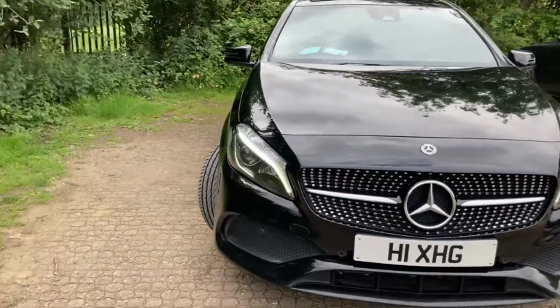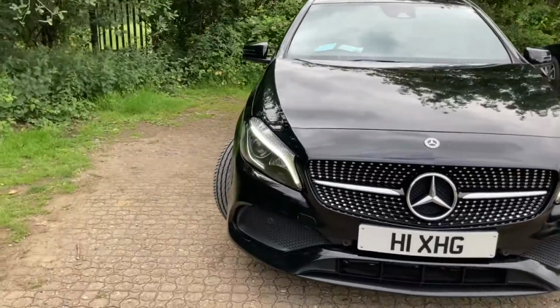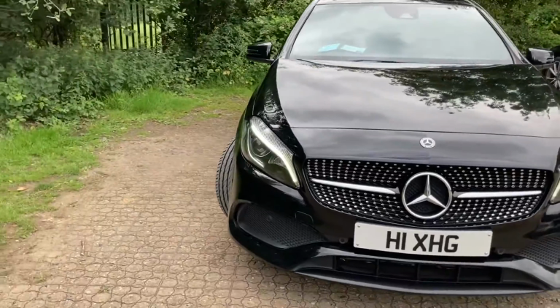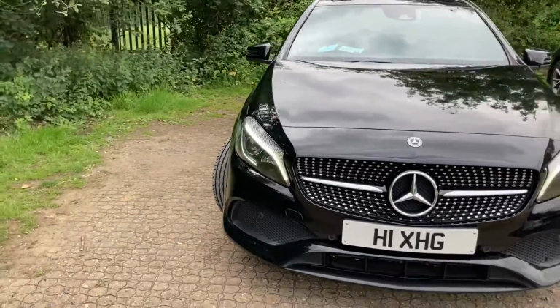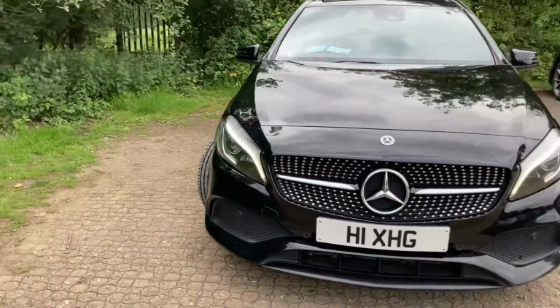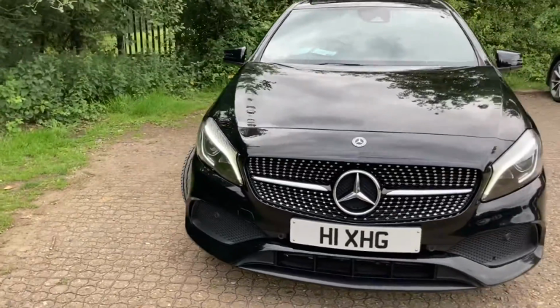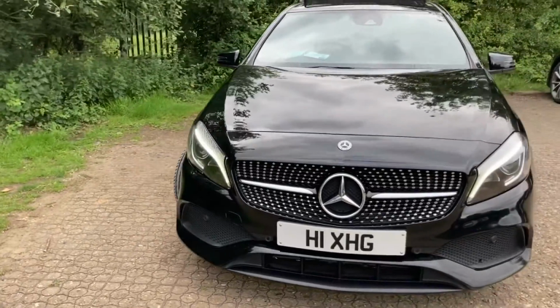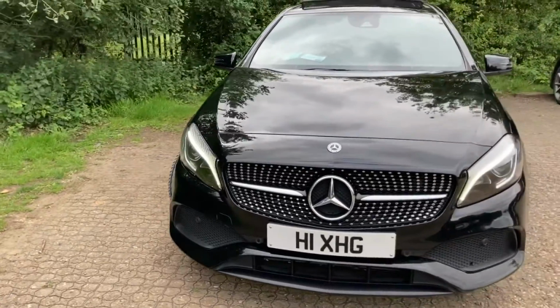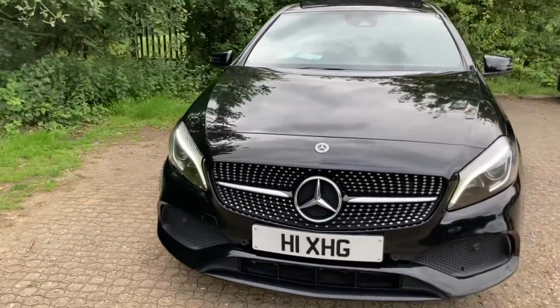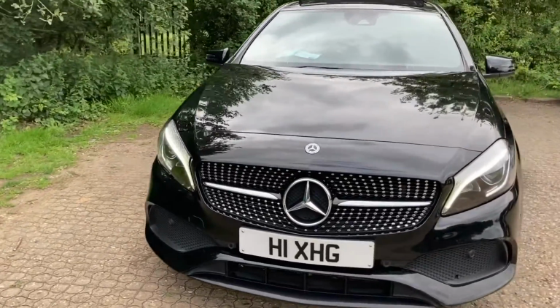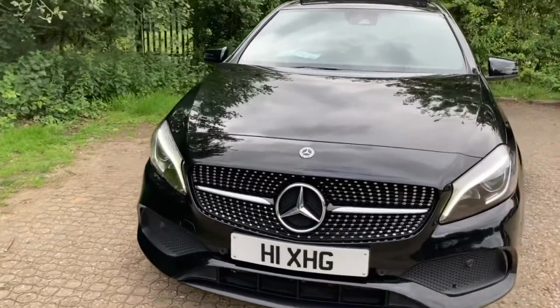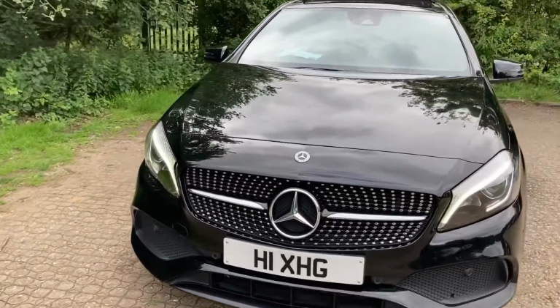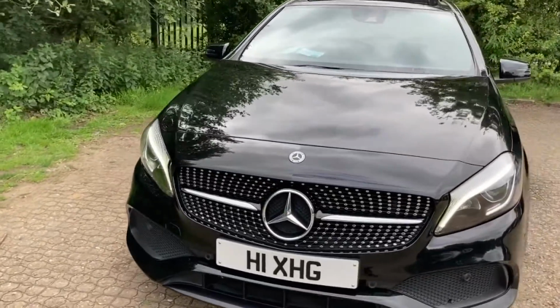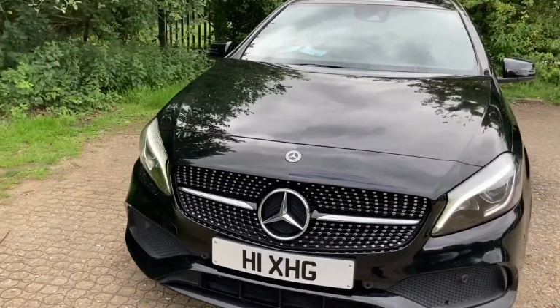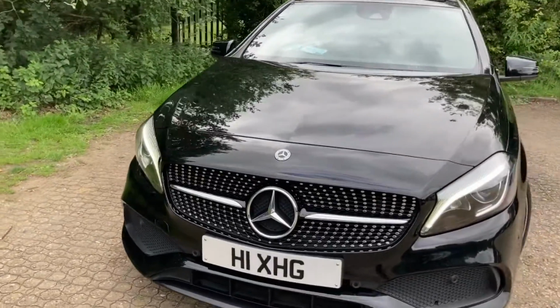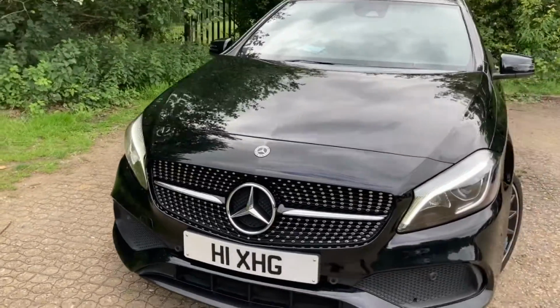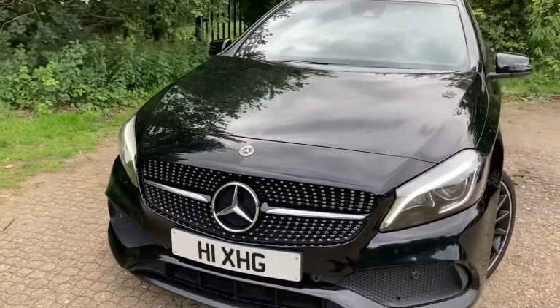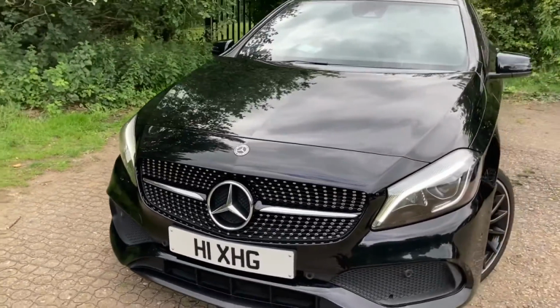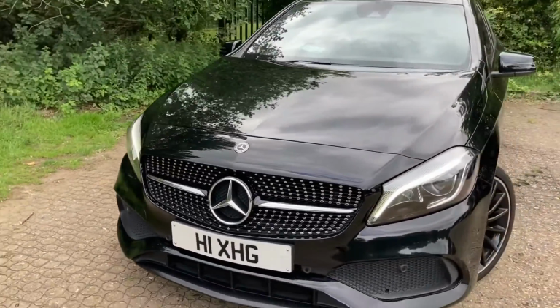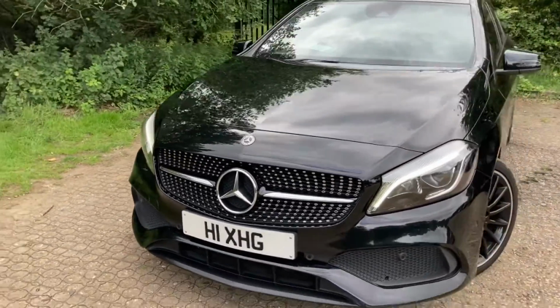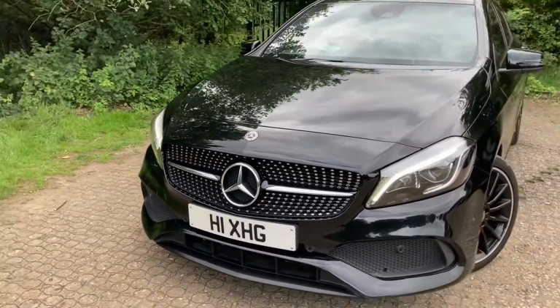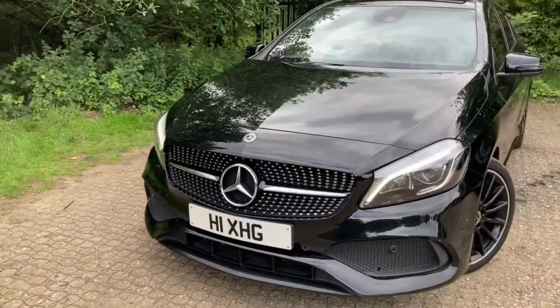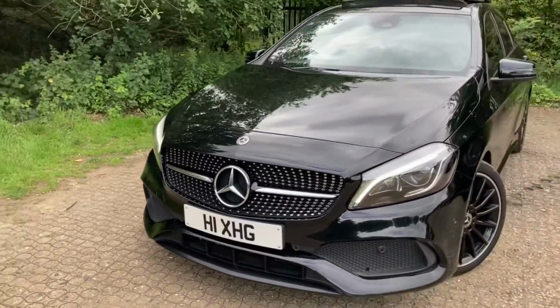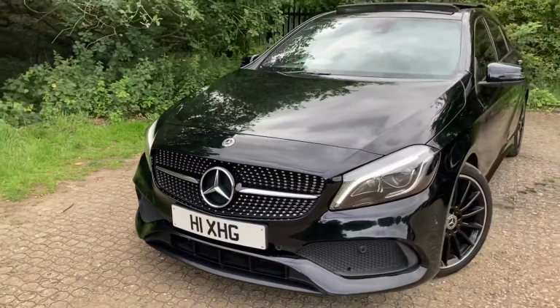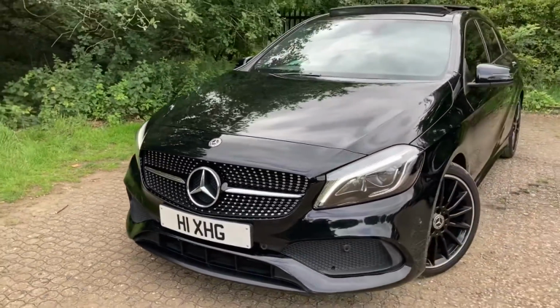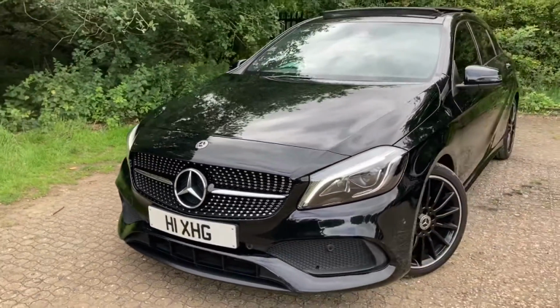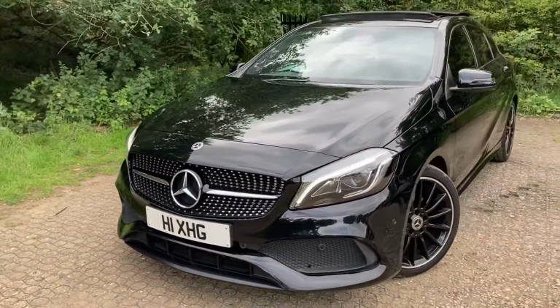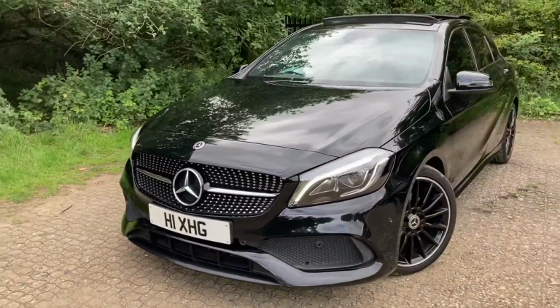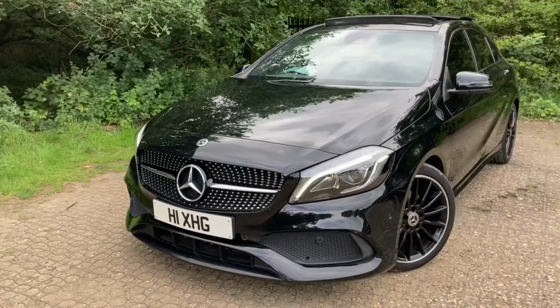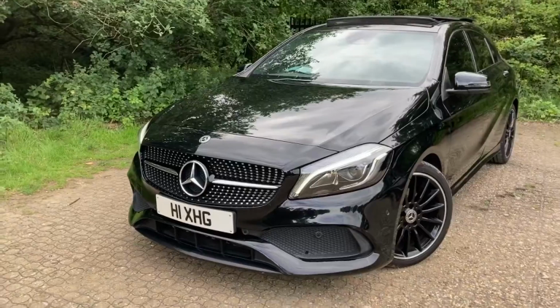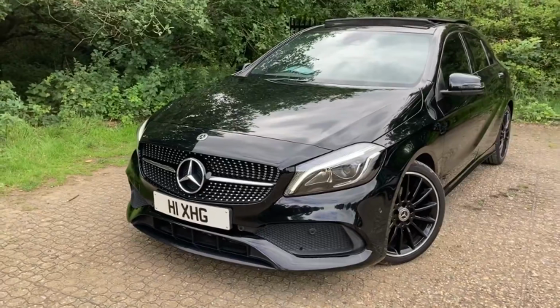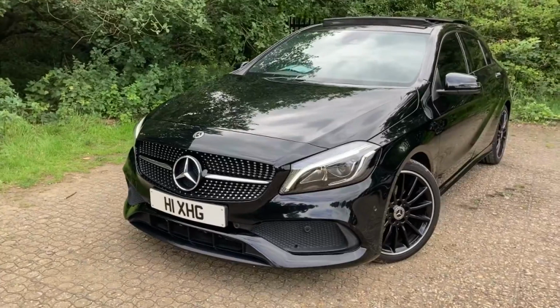I bought it on 27th May, which is my birthday, 2018.